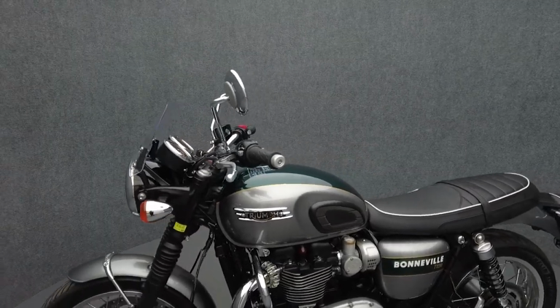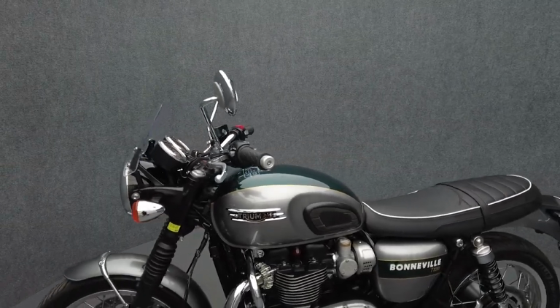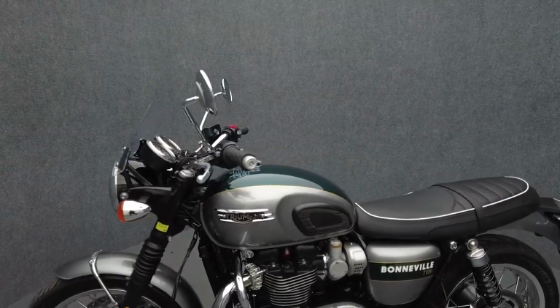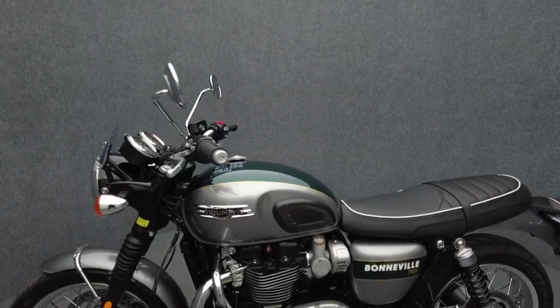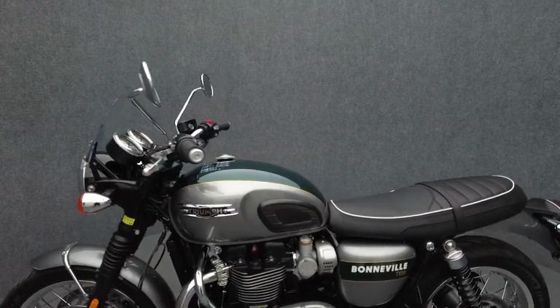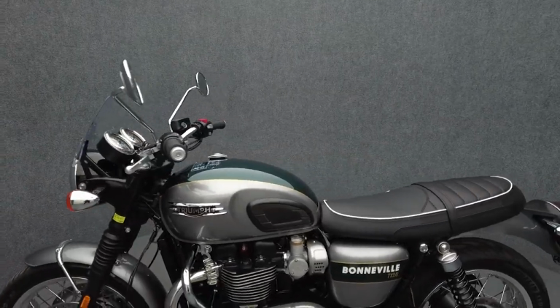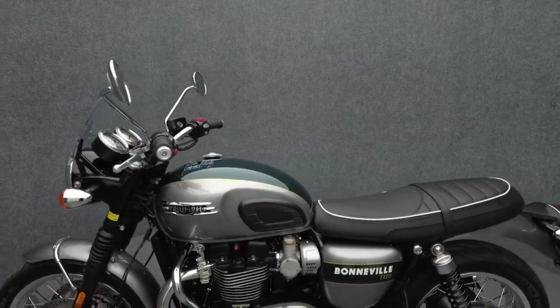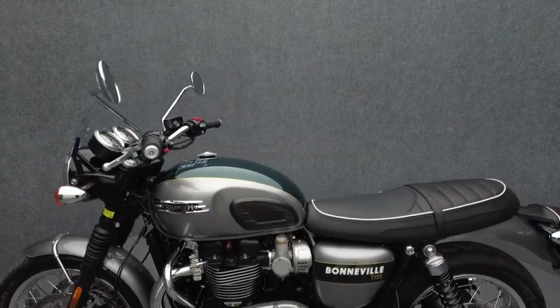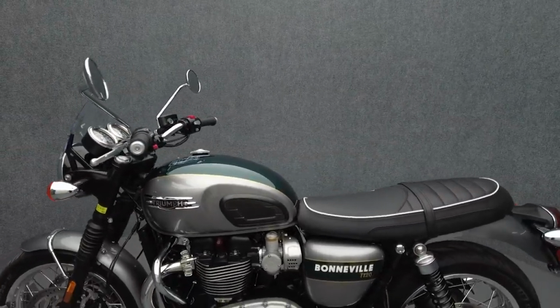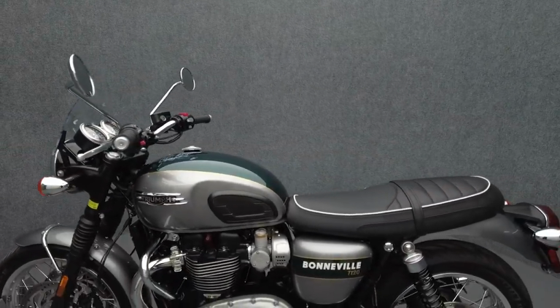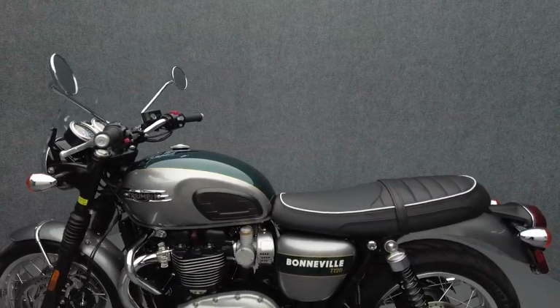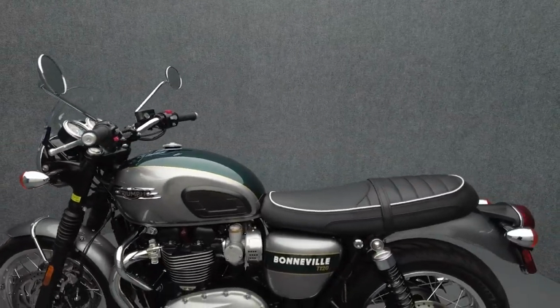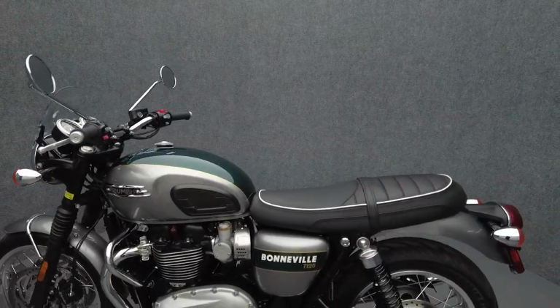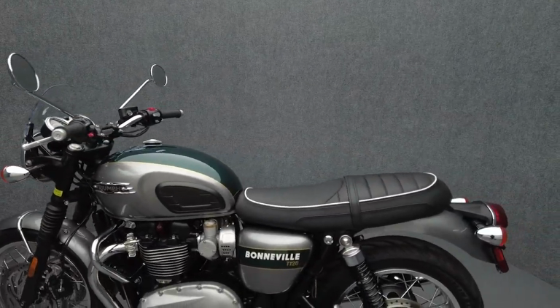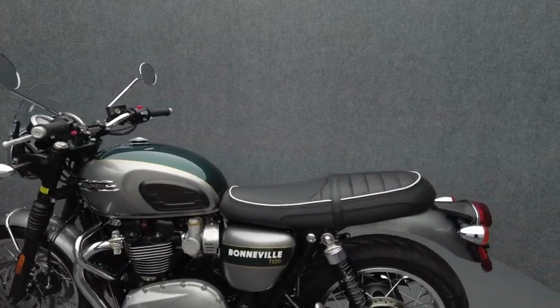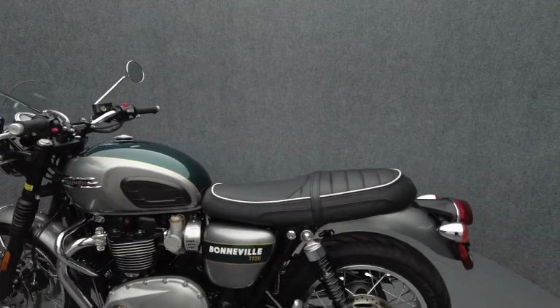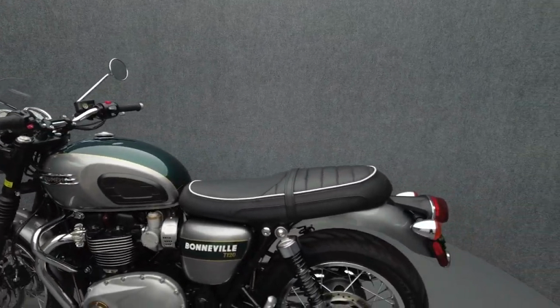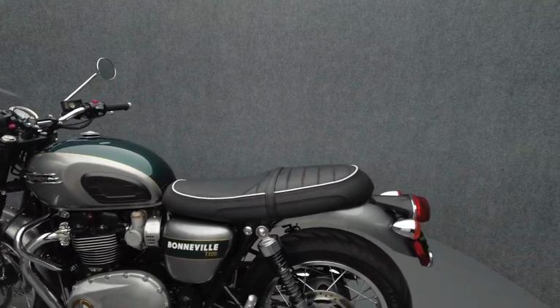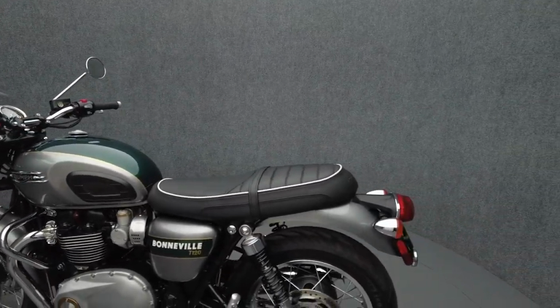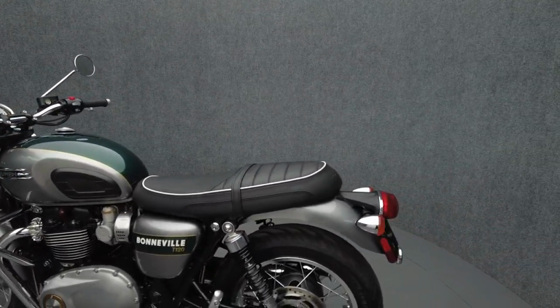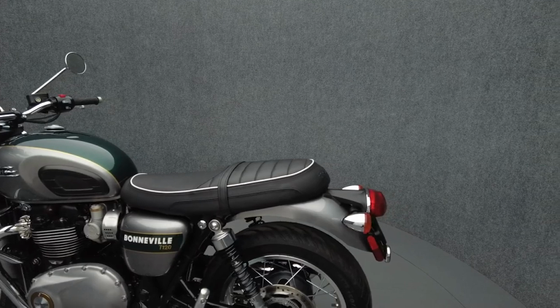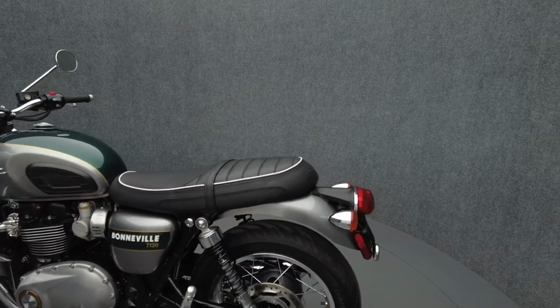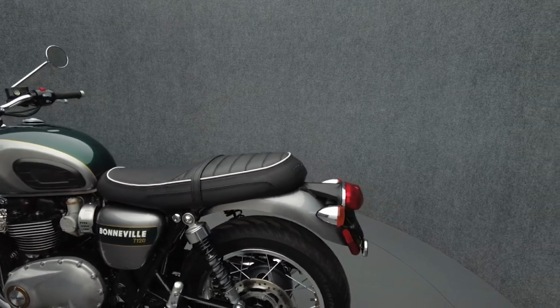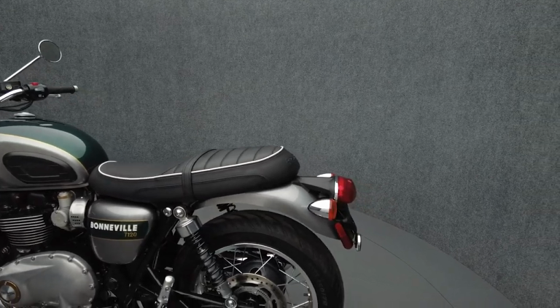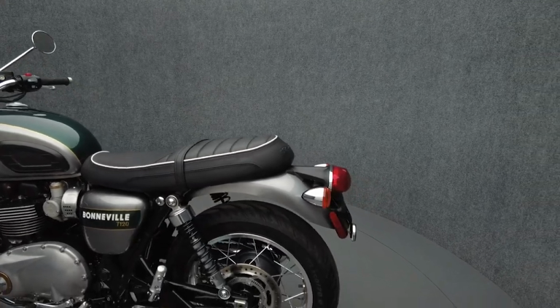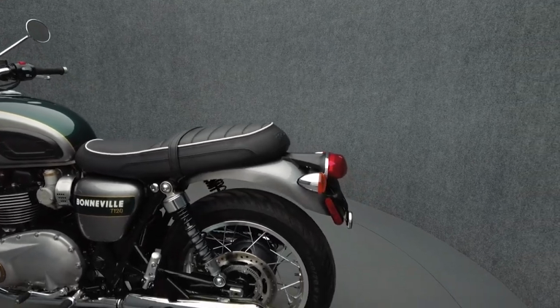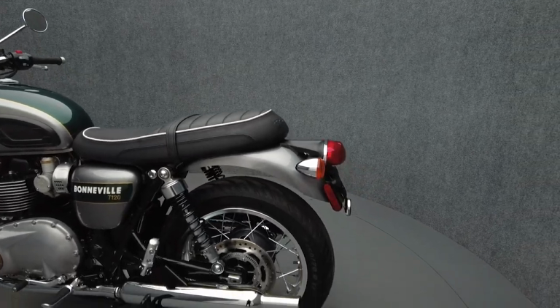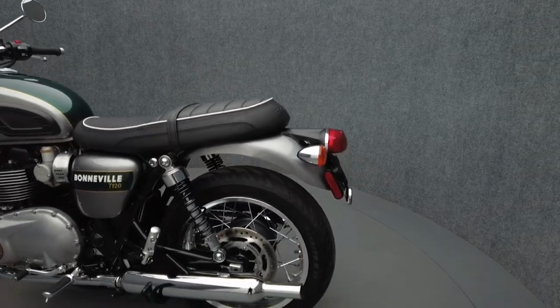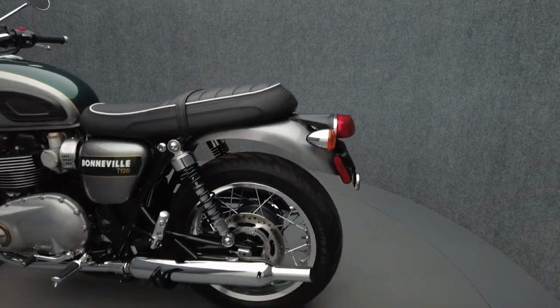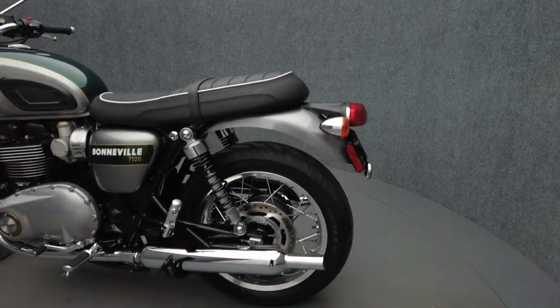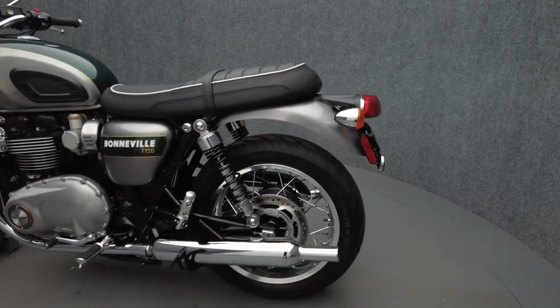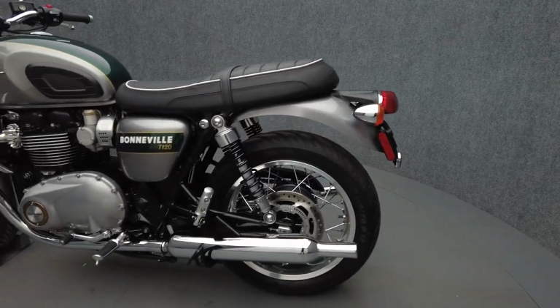Power is delivered through a six-speed transmission. The bike weighs in at 520 pounds and has a 31.1-inch seat height.